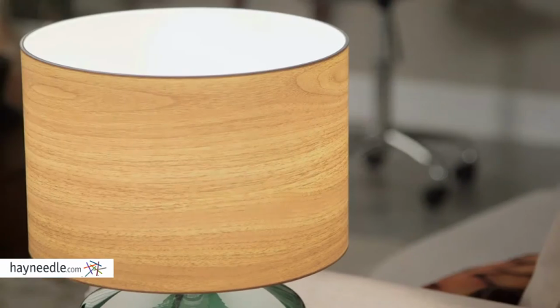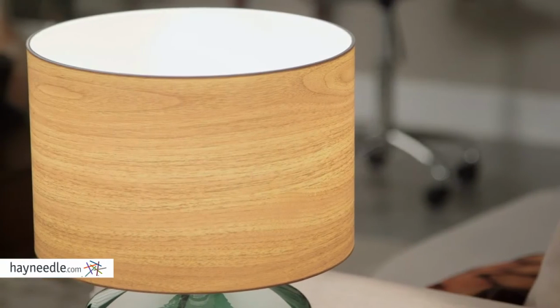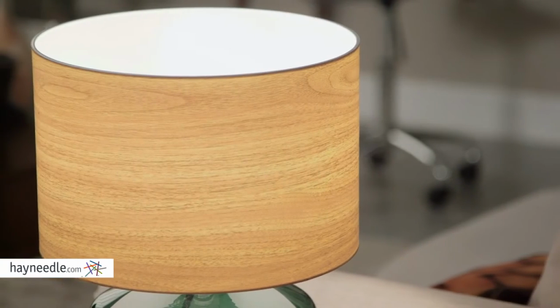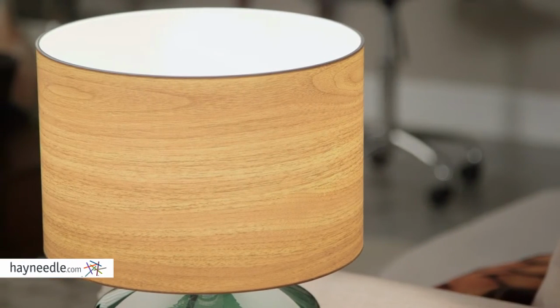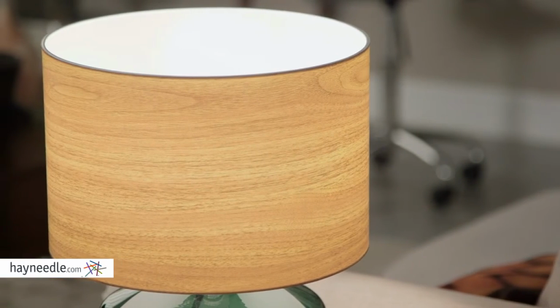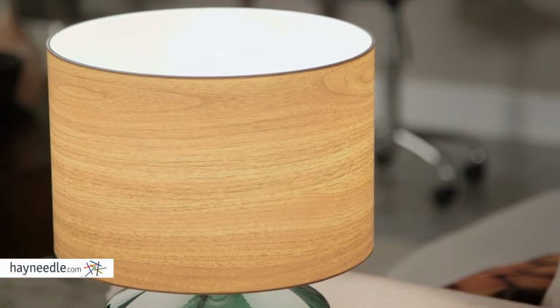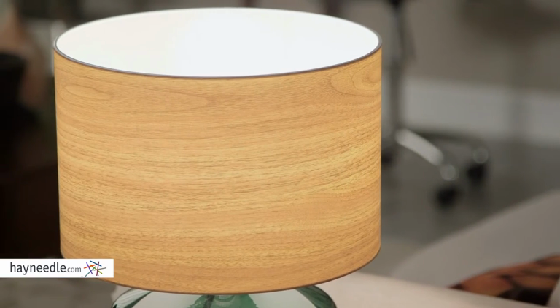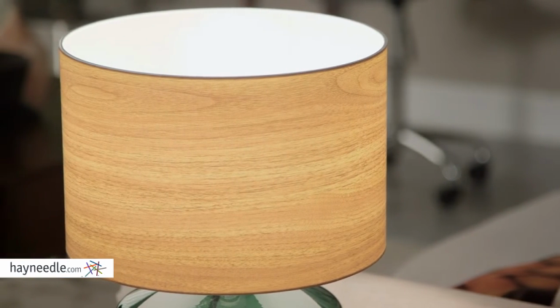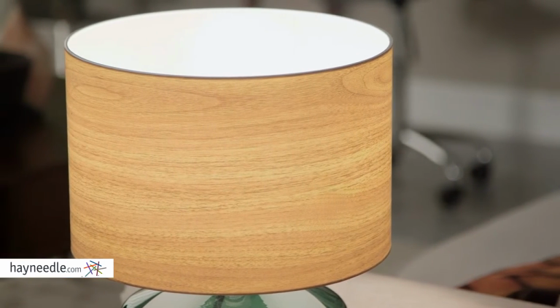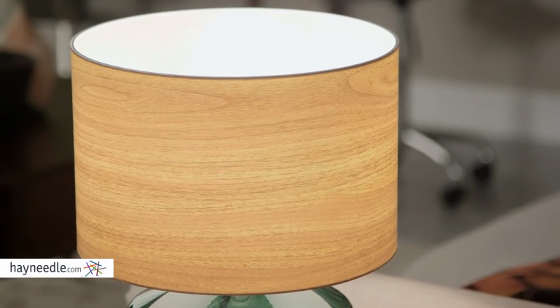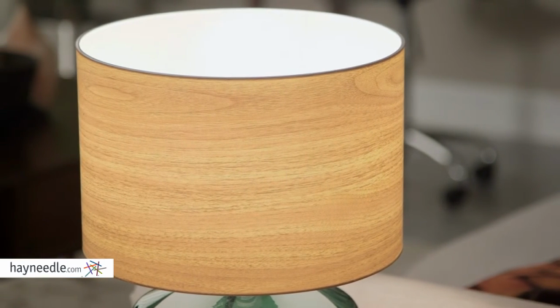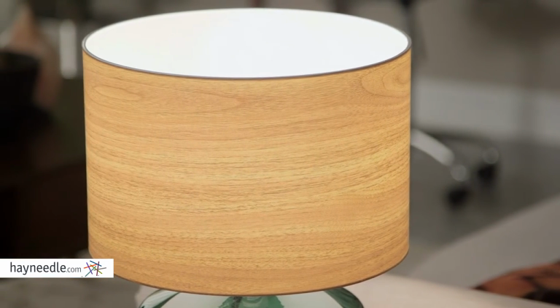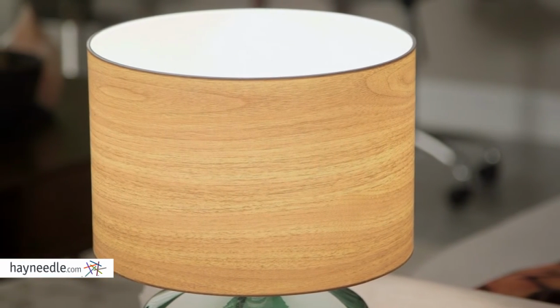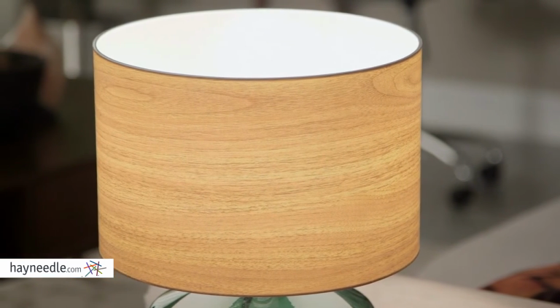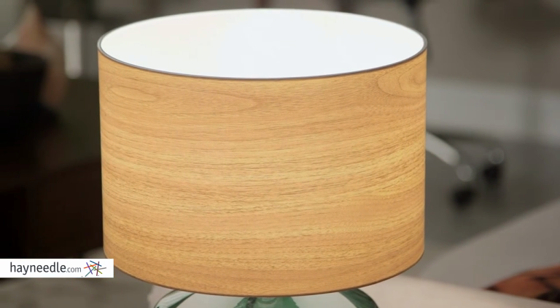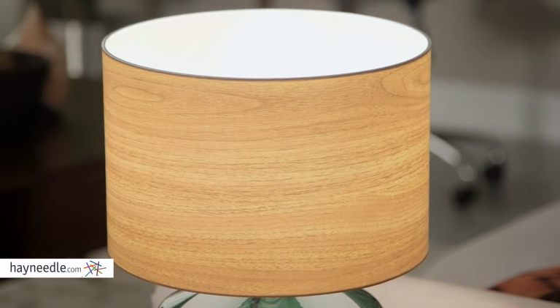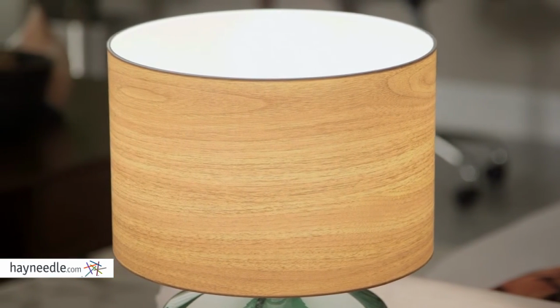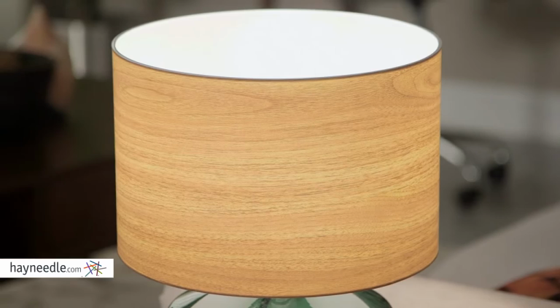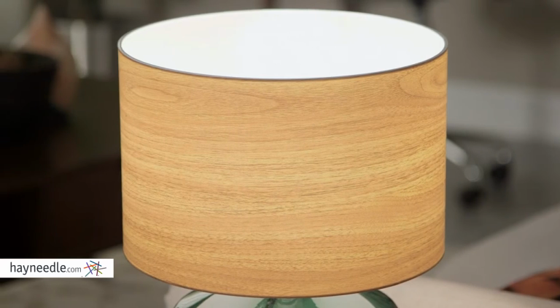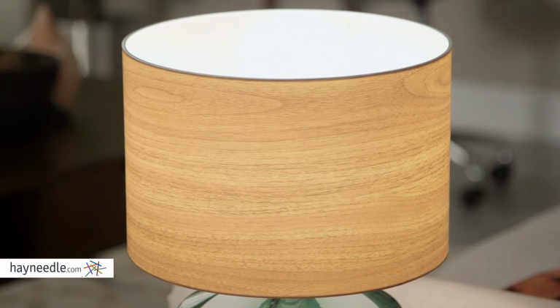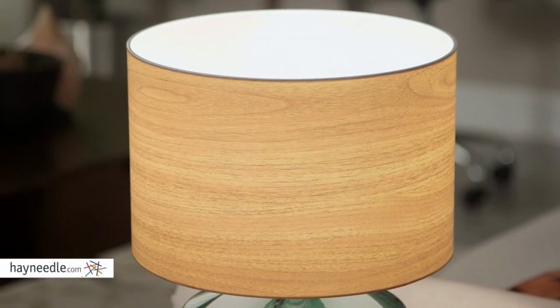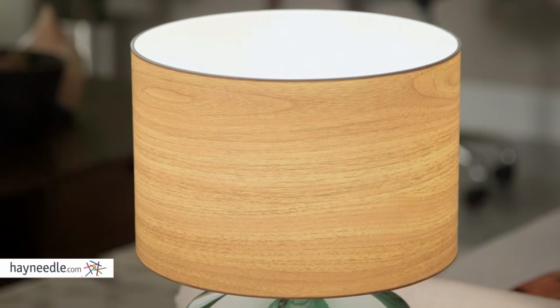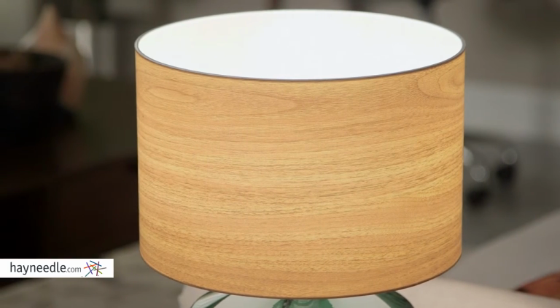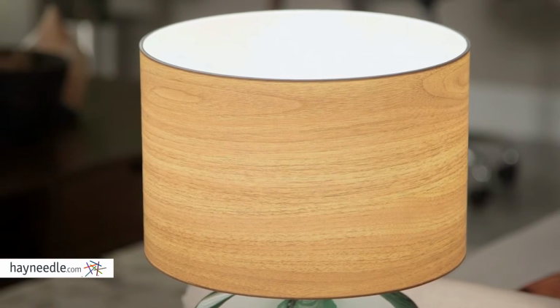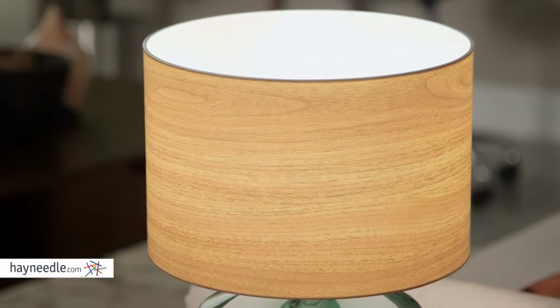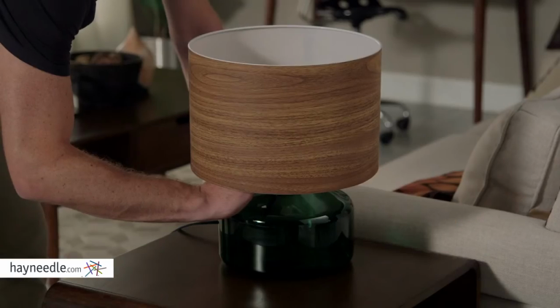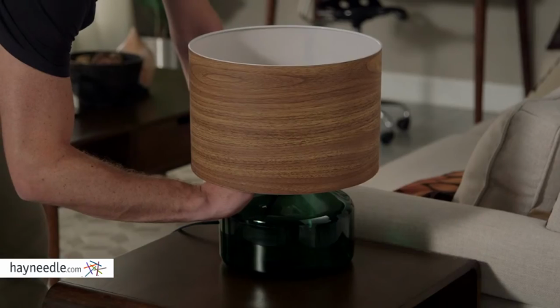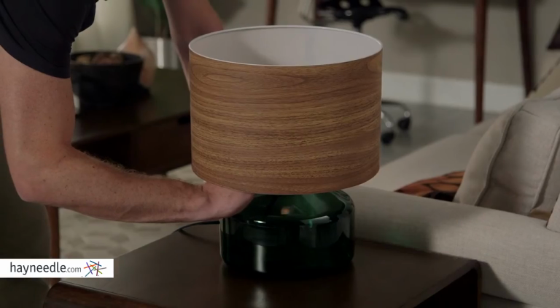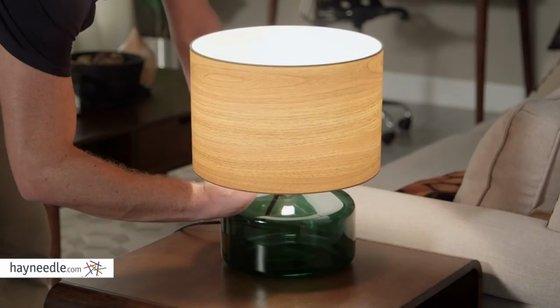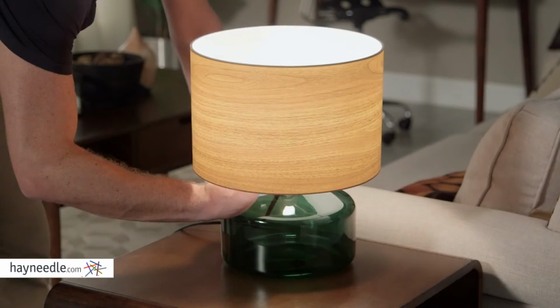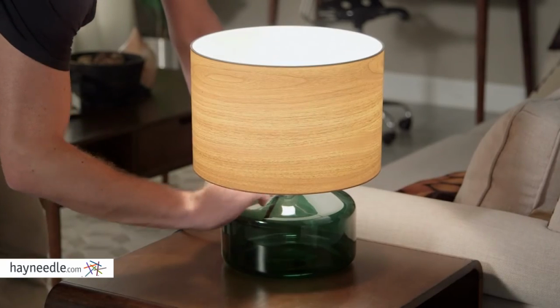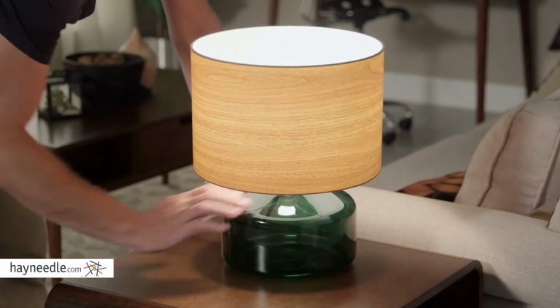The shade is made from a natural wood texture, which helps give it the perfect glow and maintain a pleasing aesthetic.